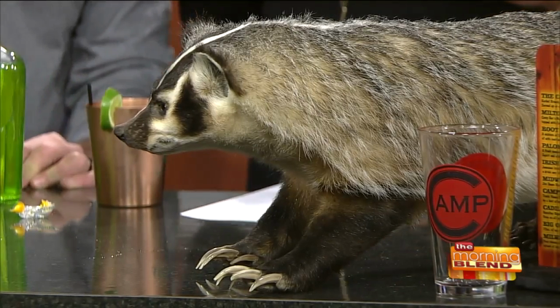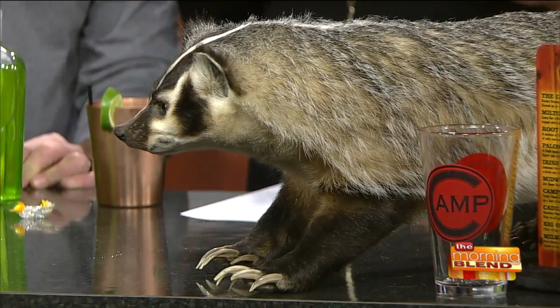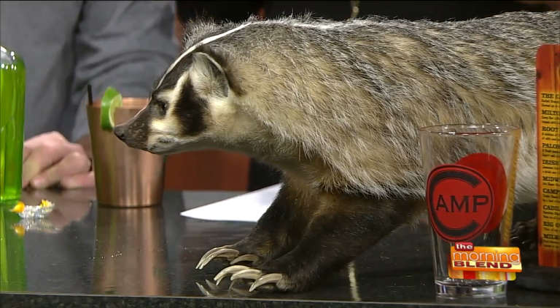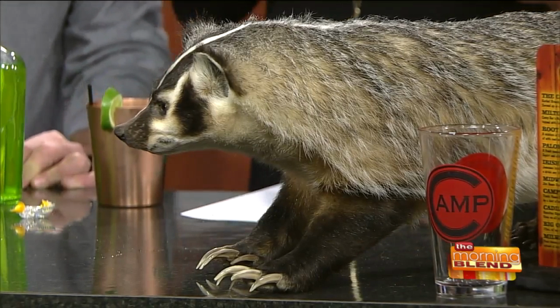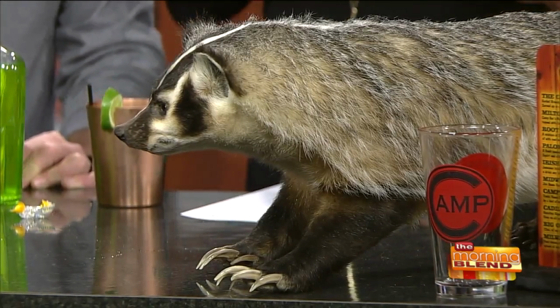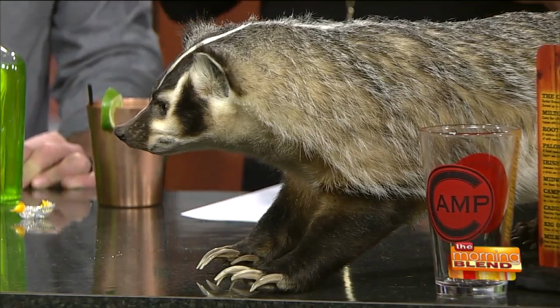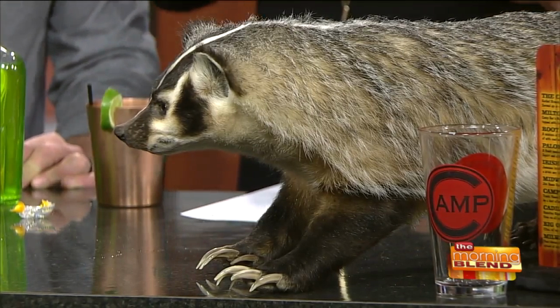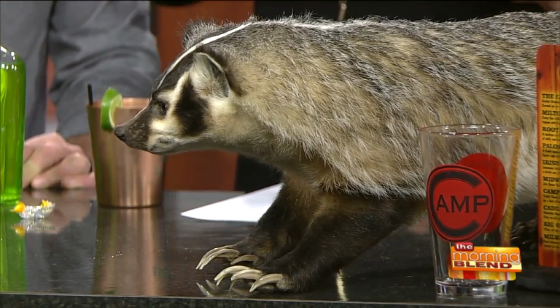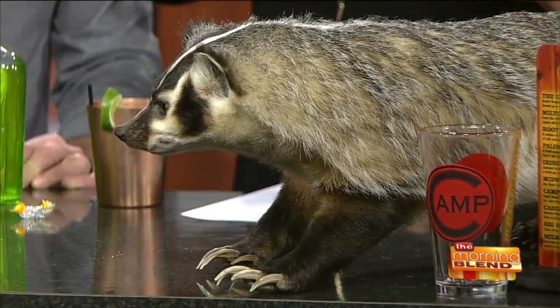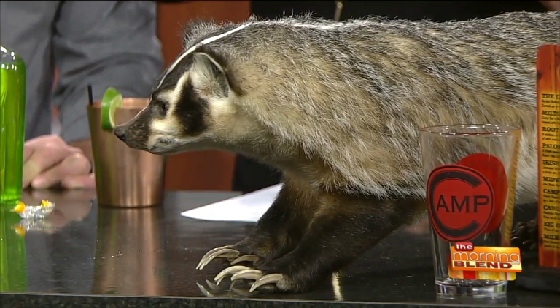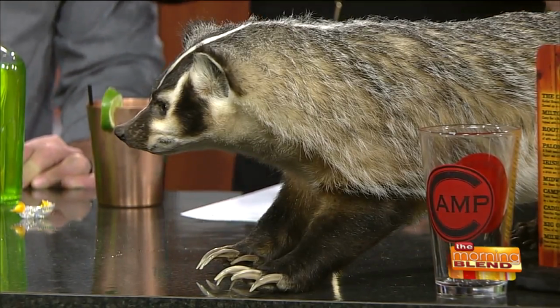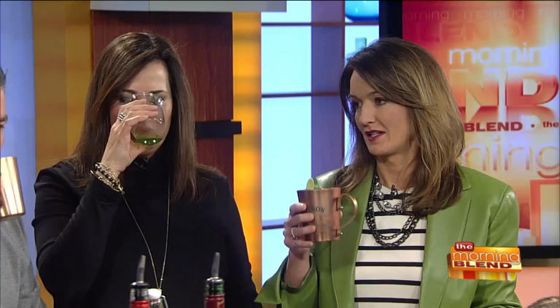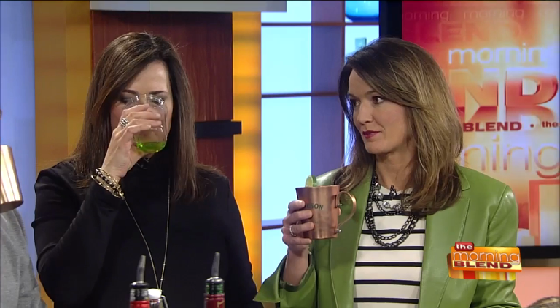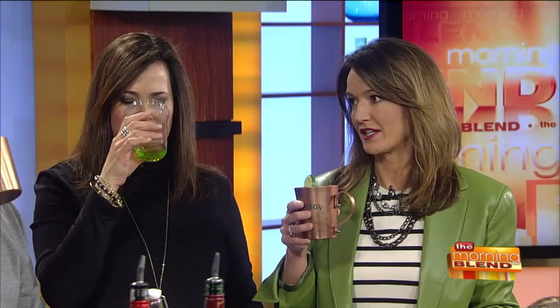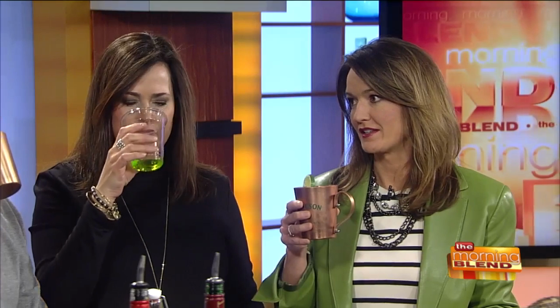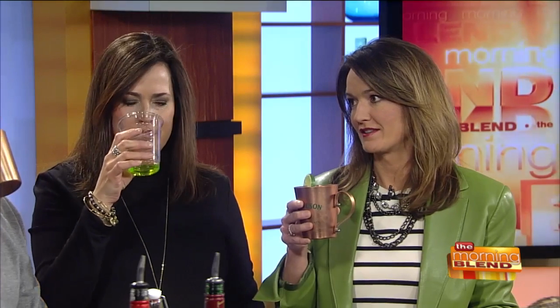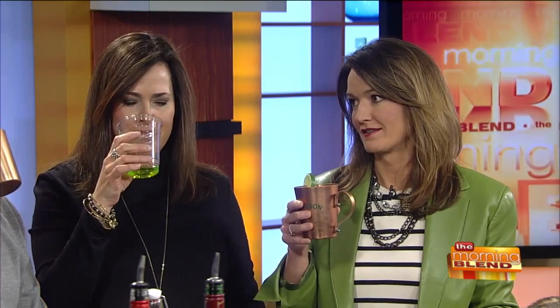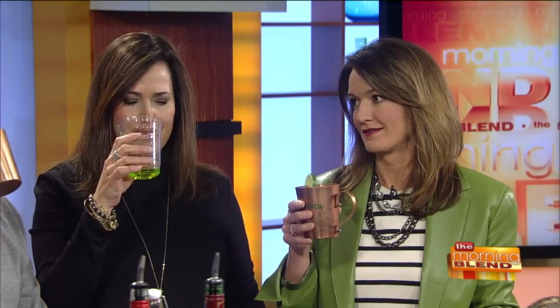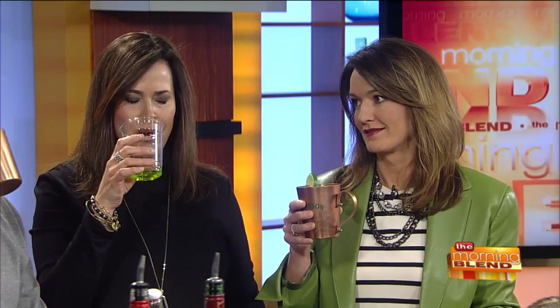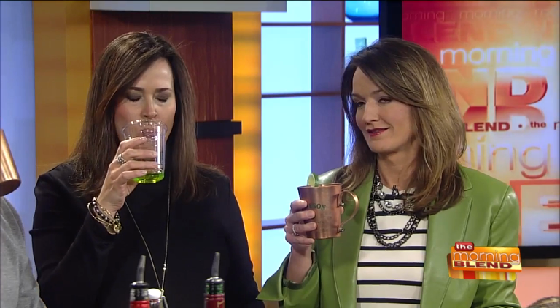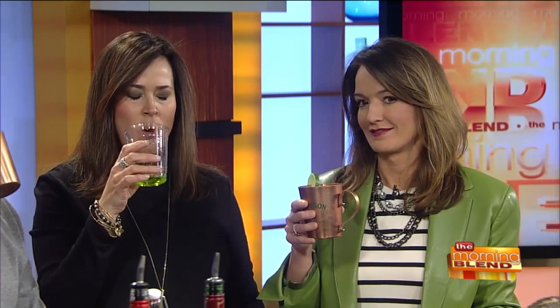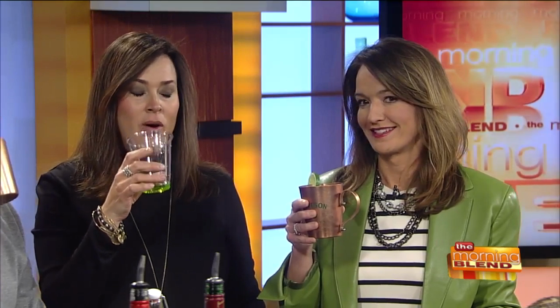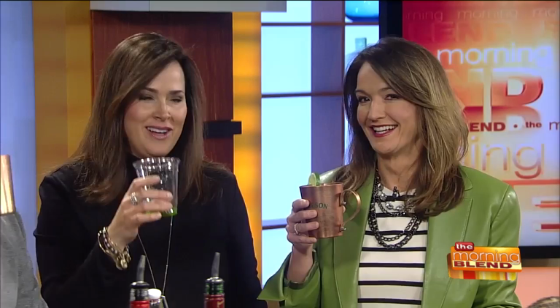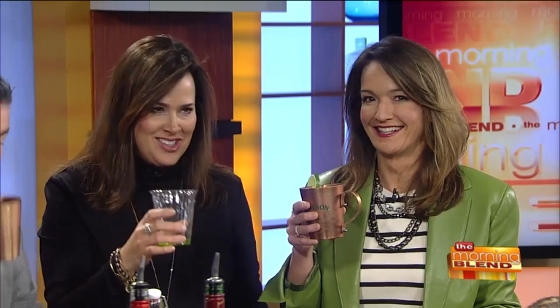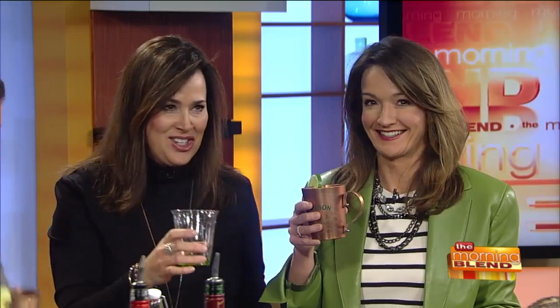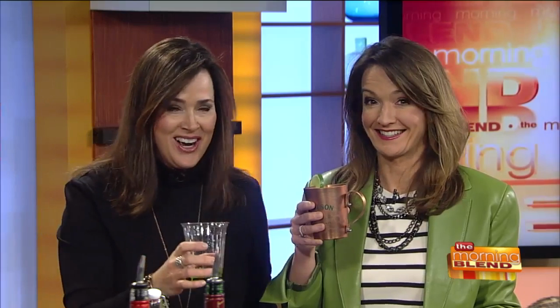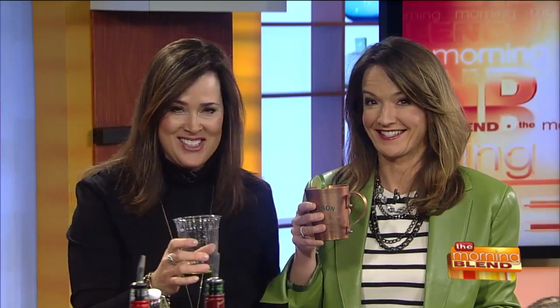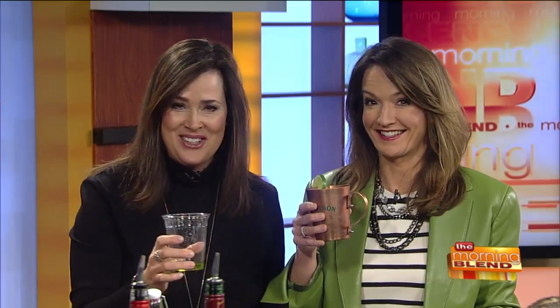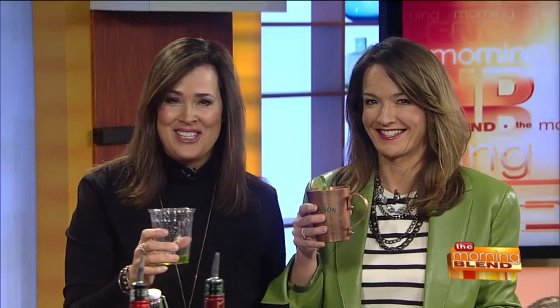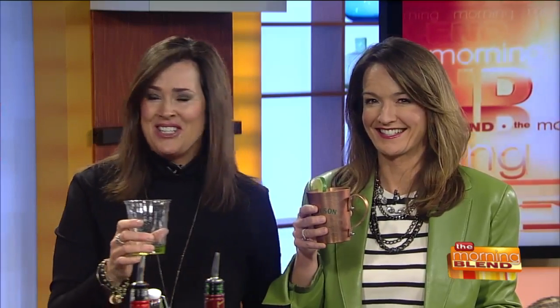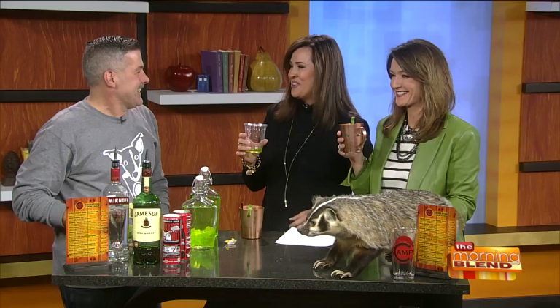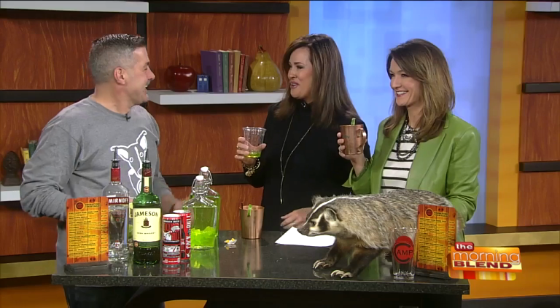I'm tasting this. It's pretty good. It's strong too. It's so yummy.